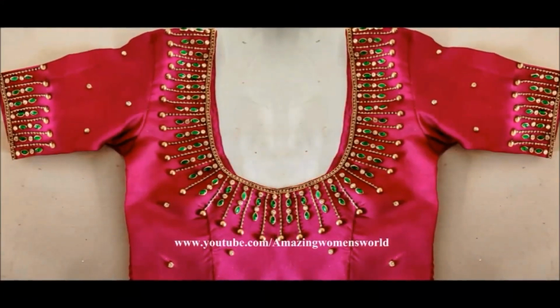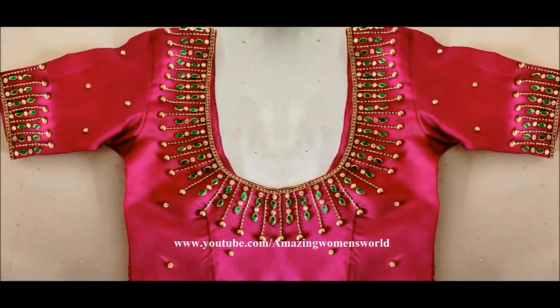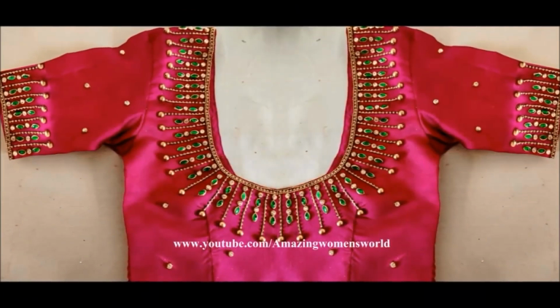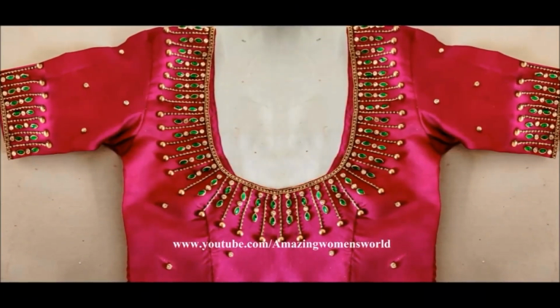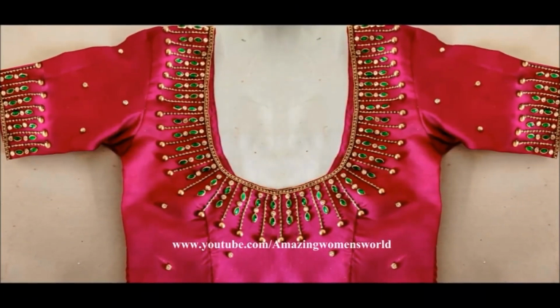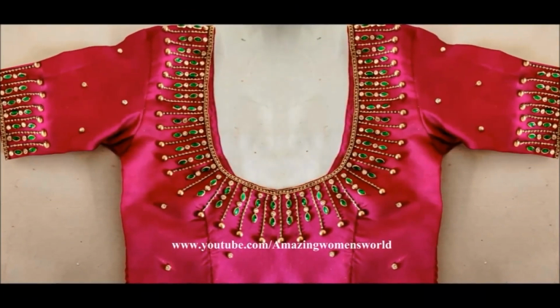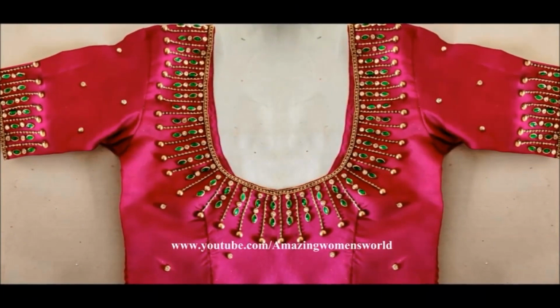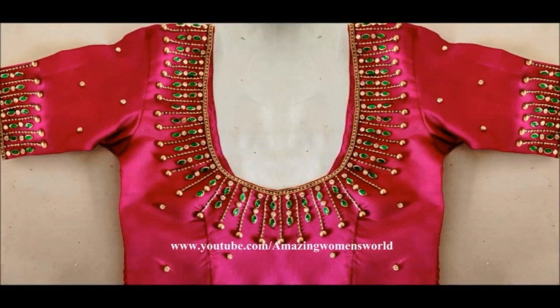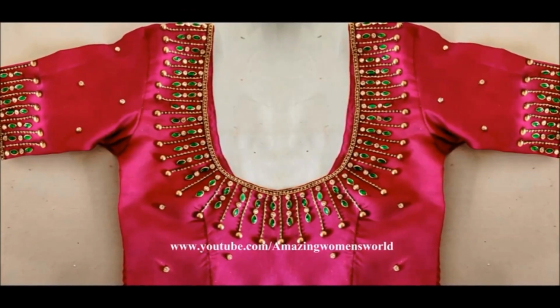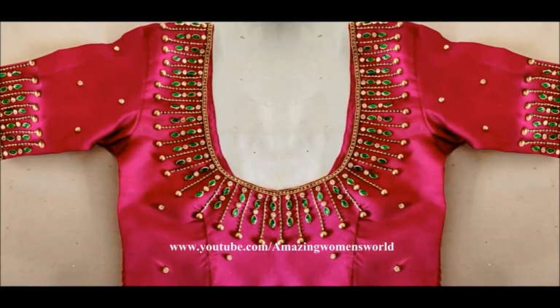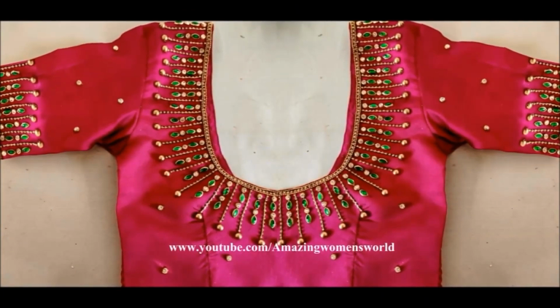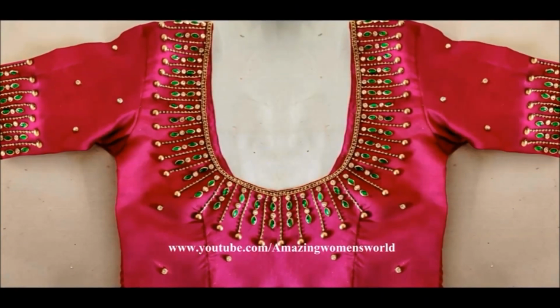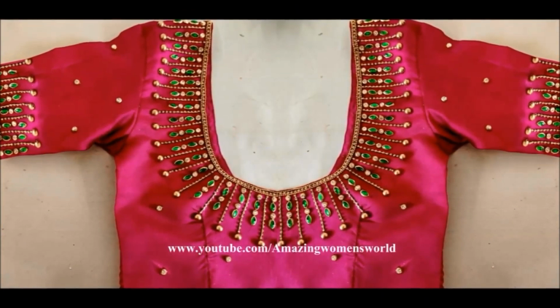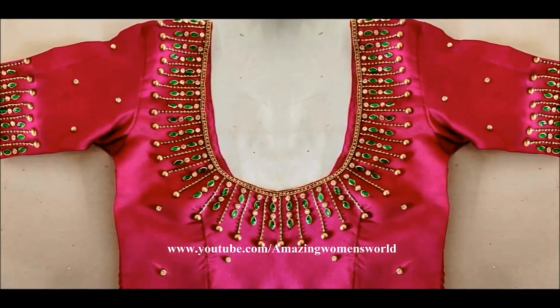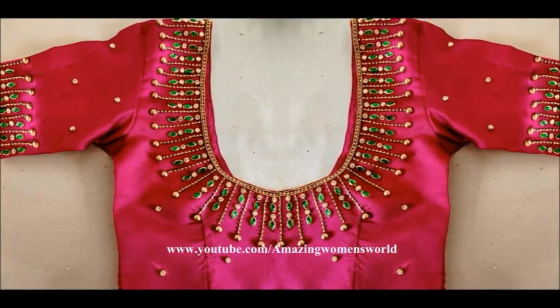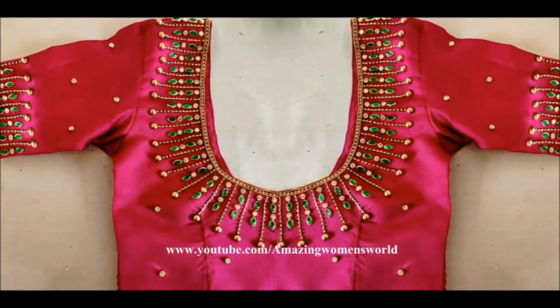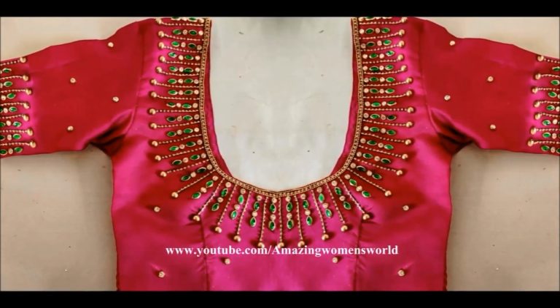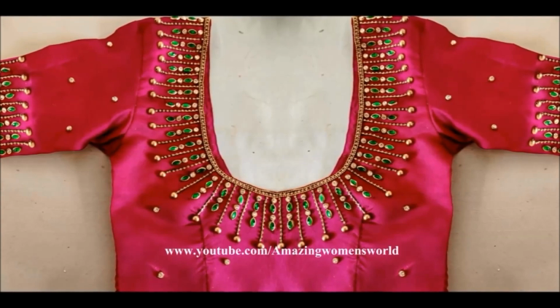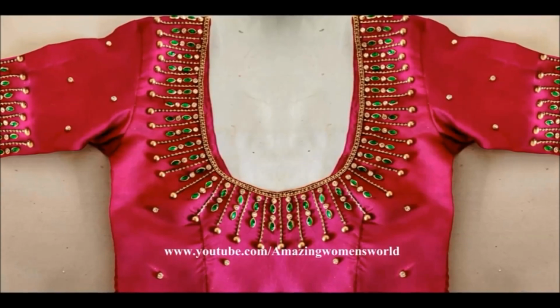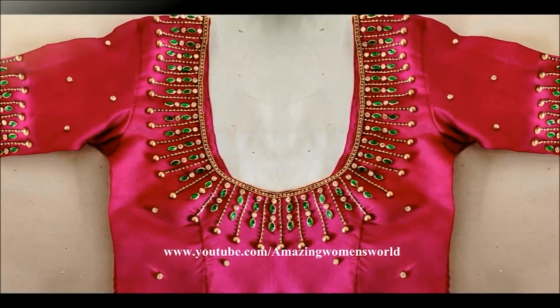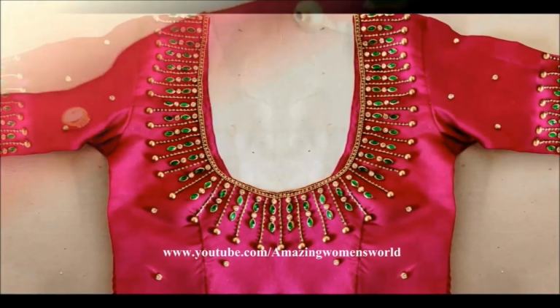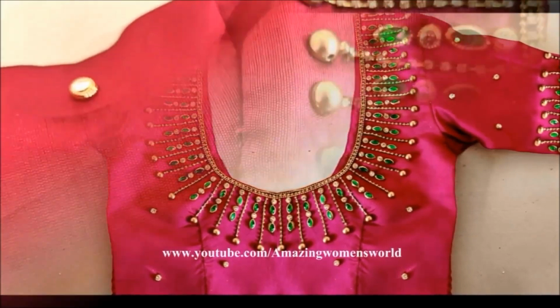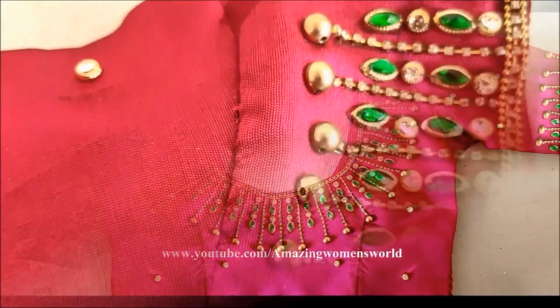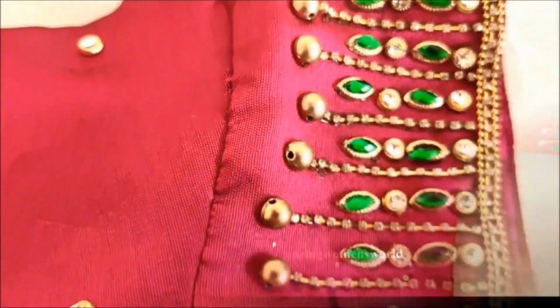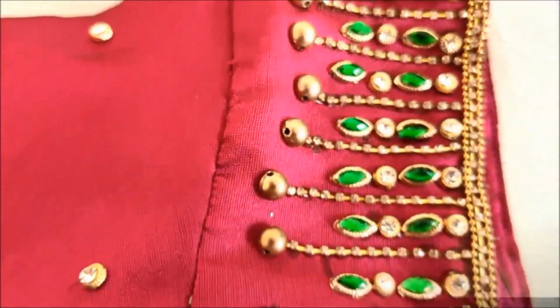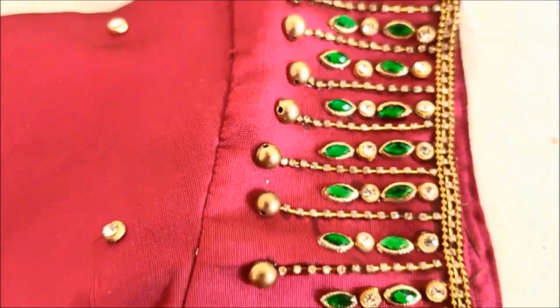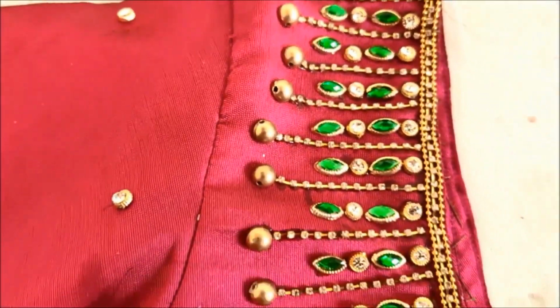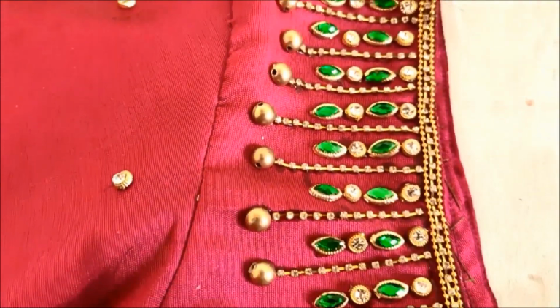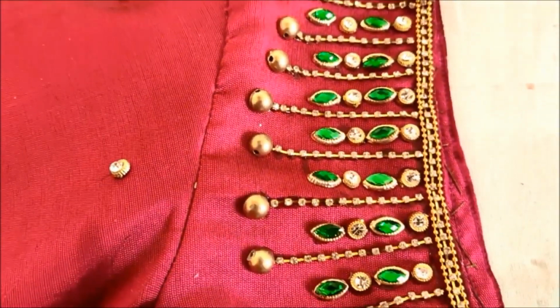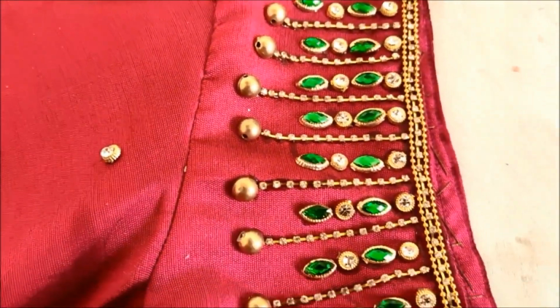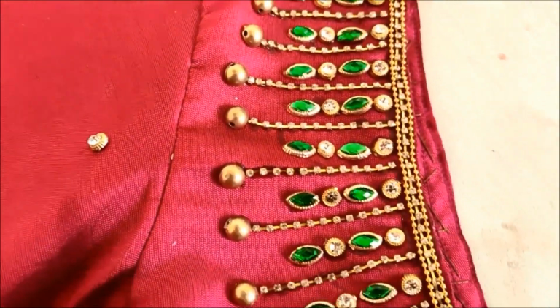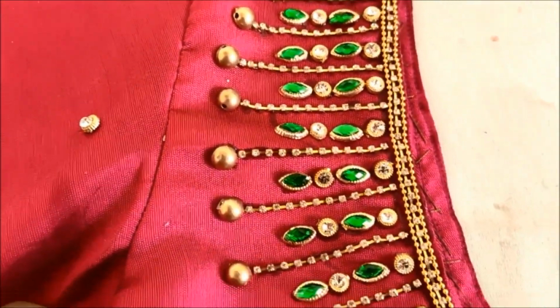Blouse sleeves and neckline finish — this is the complete look. This design is very grand.